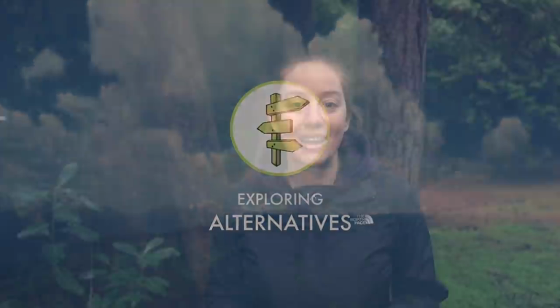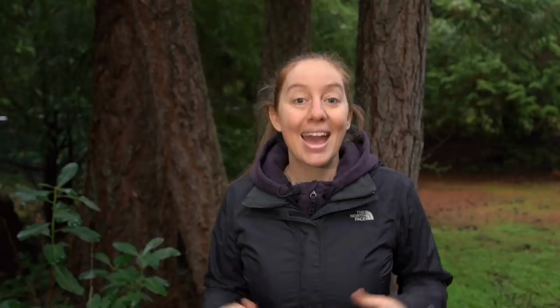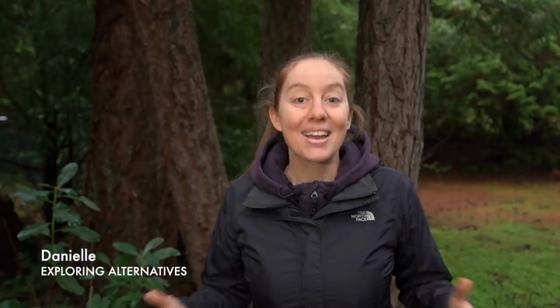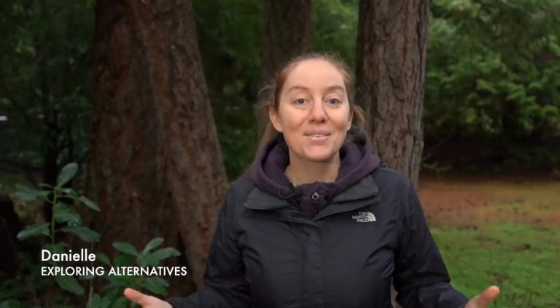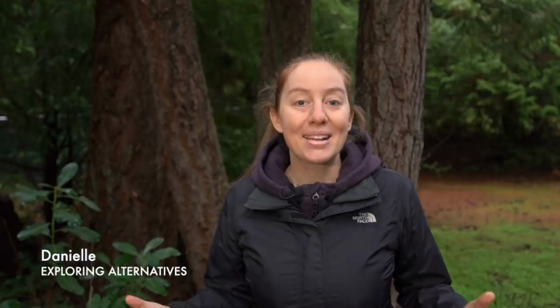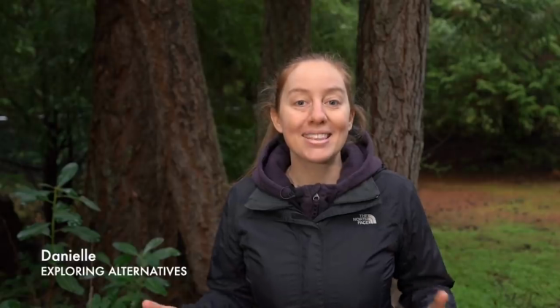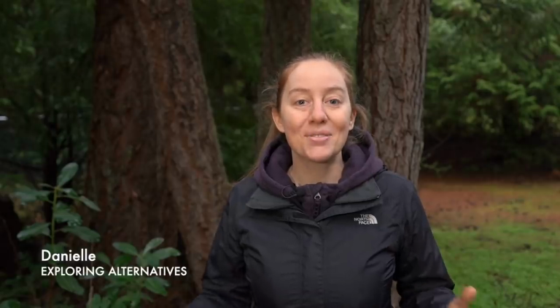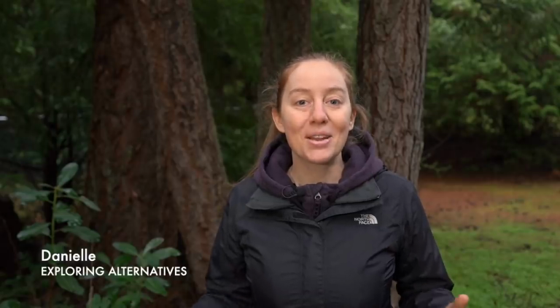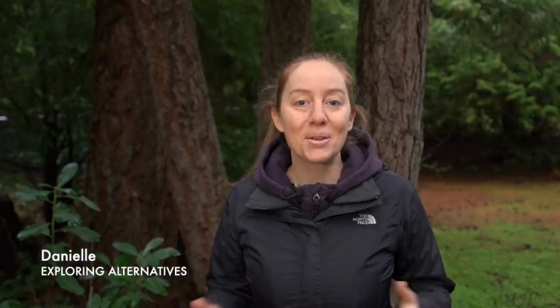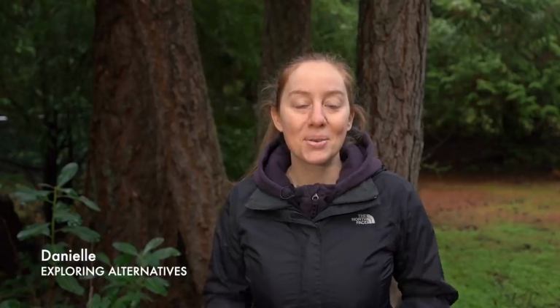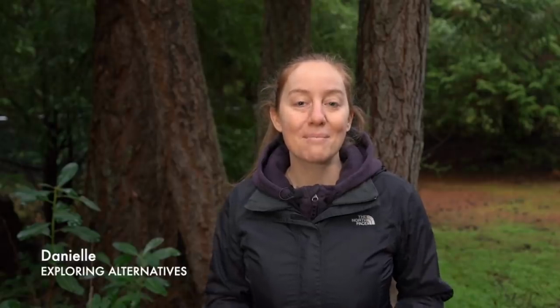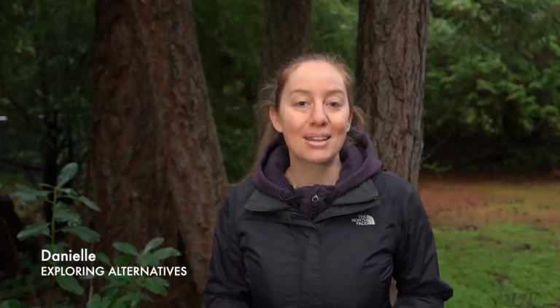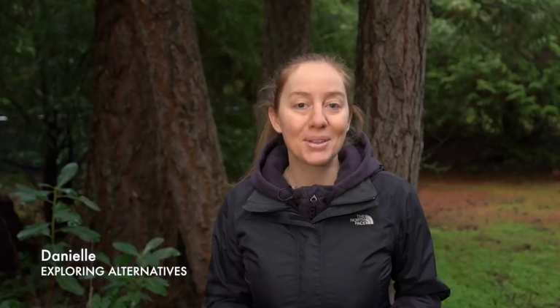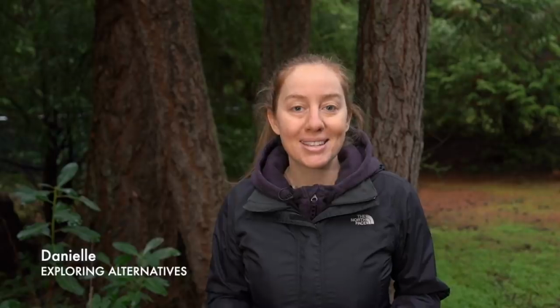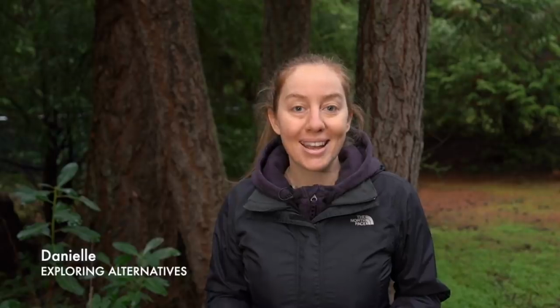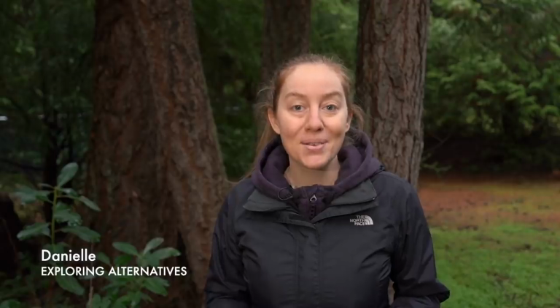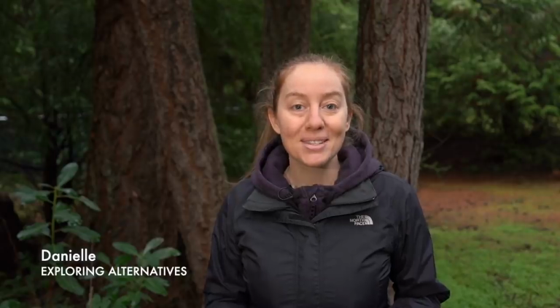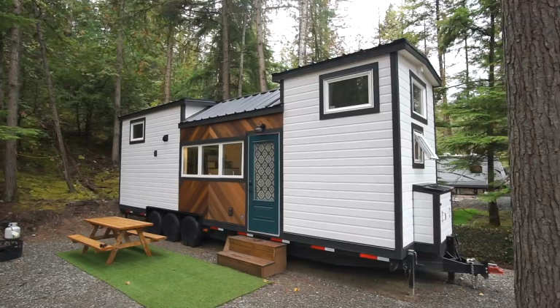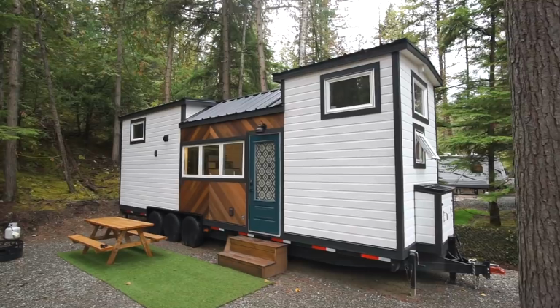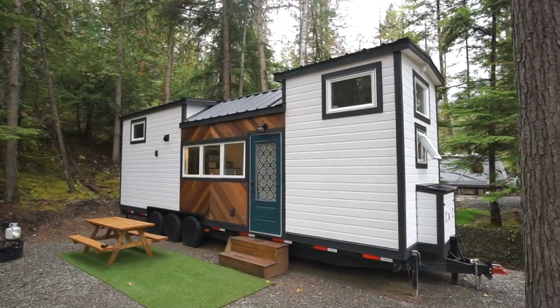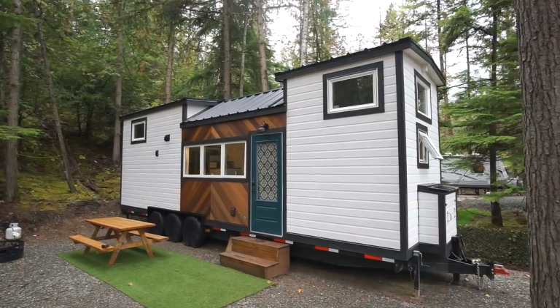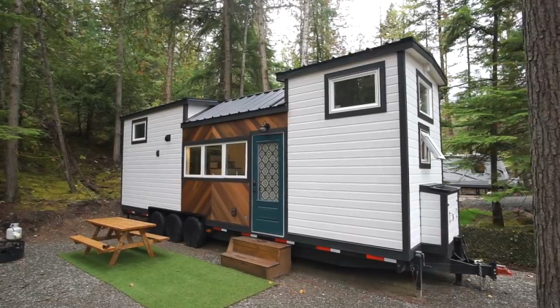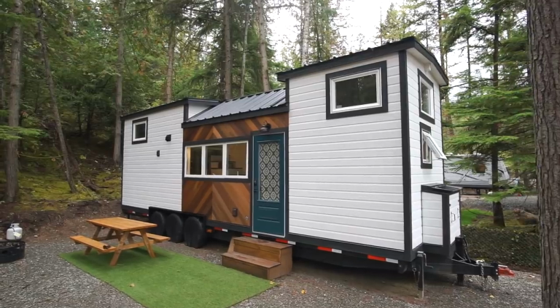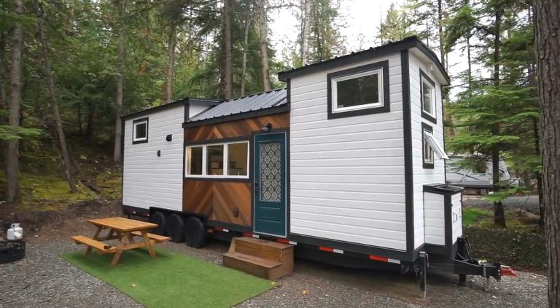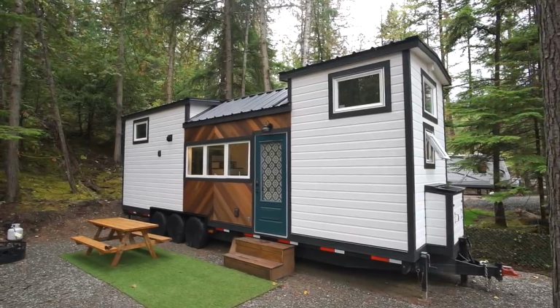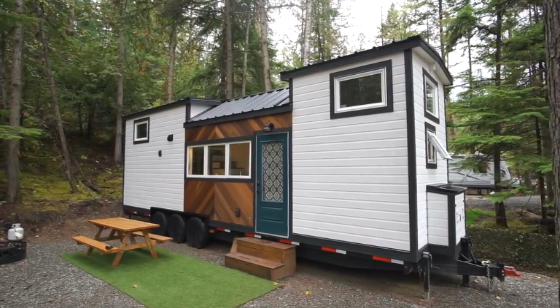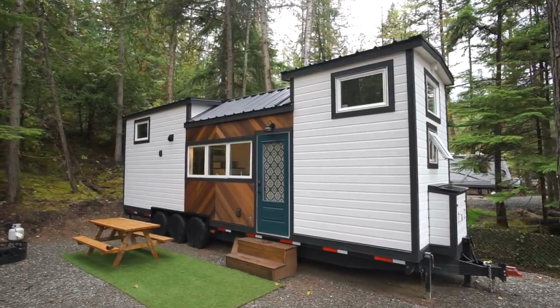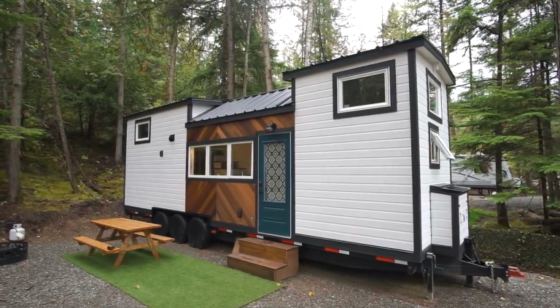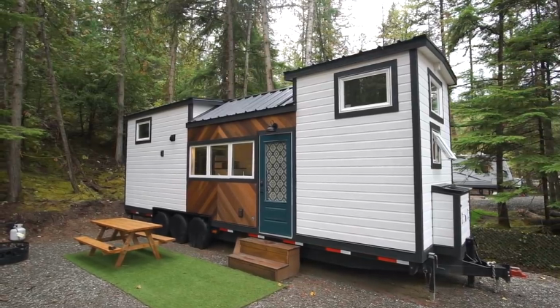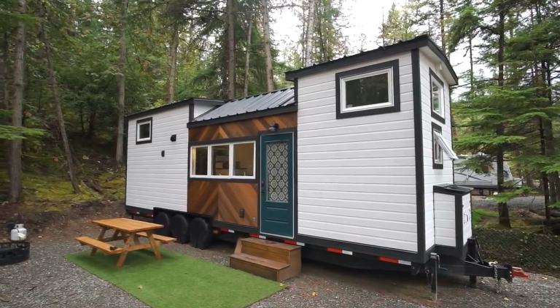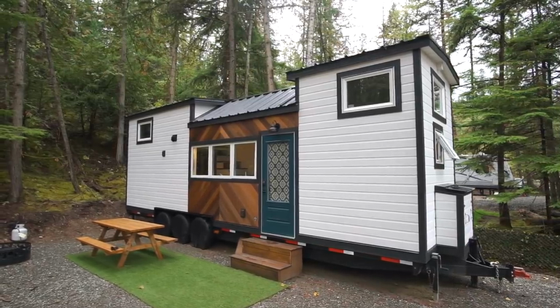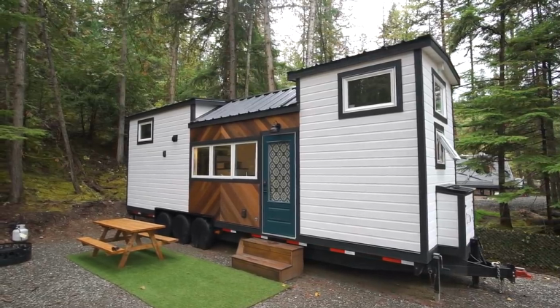Hey everyone, in this video we're touring the Magnolia tiny house that has beautiful and unique design elements inside and out.